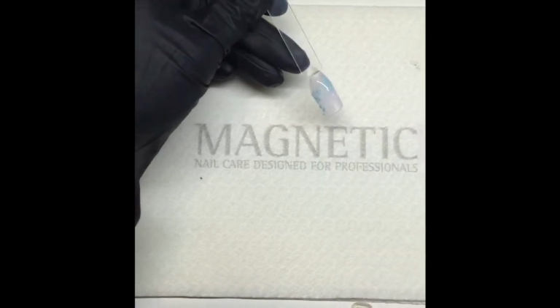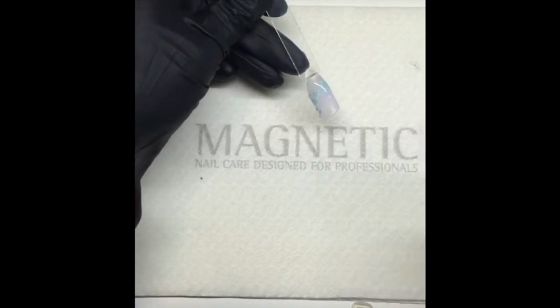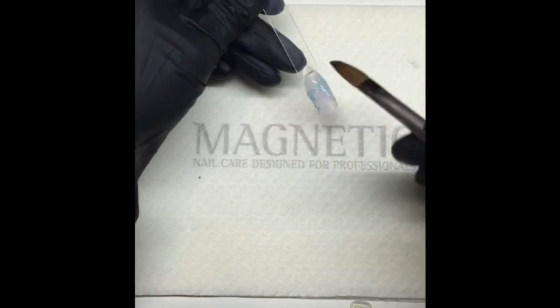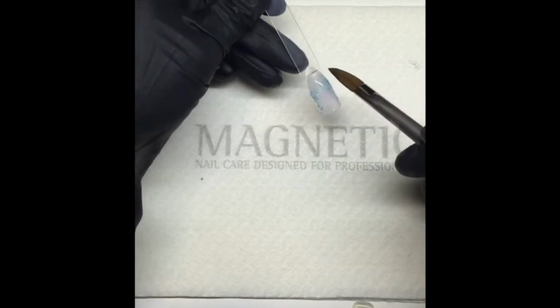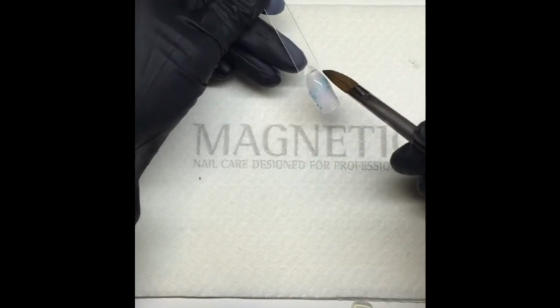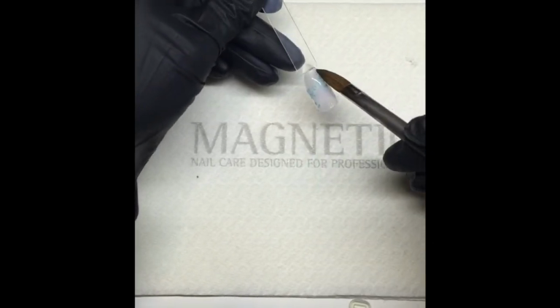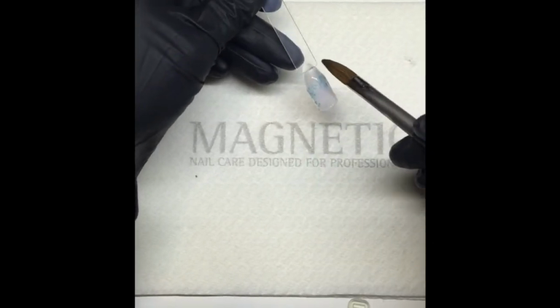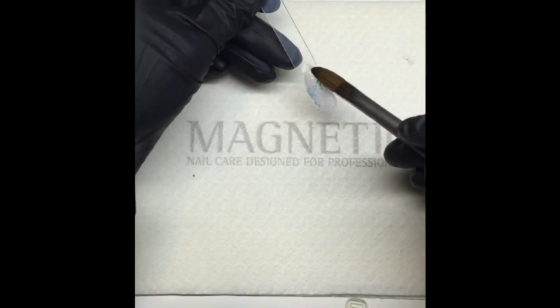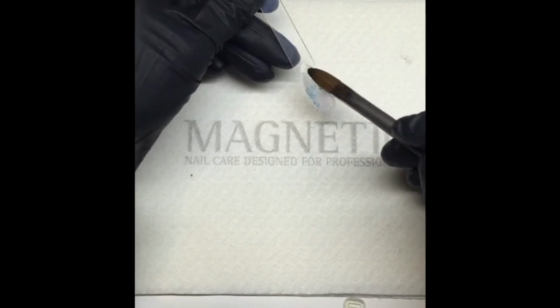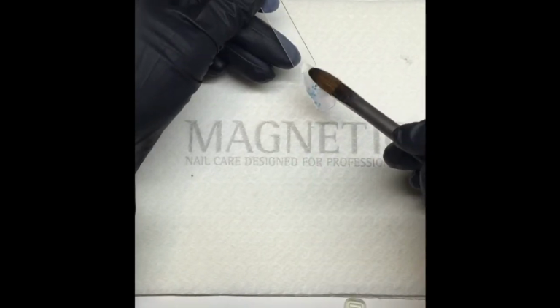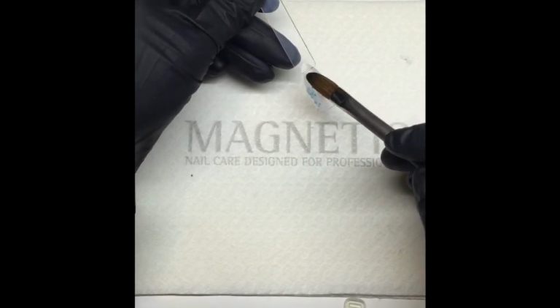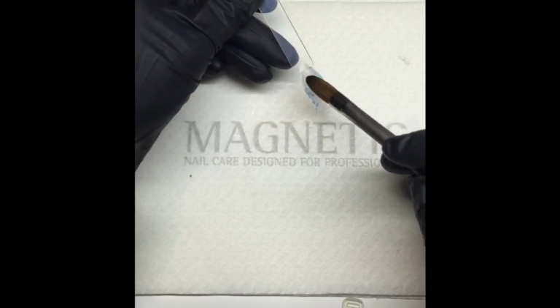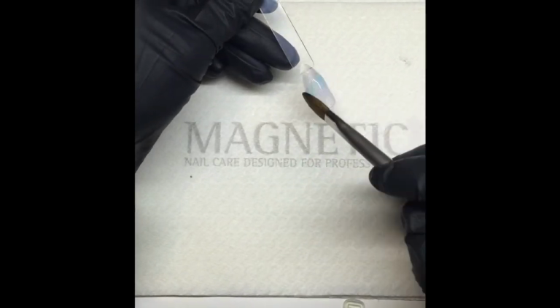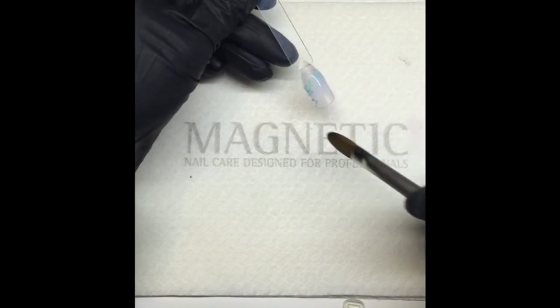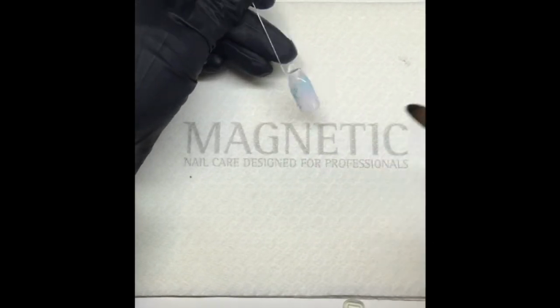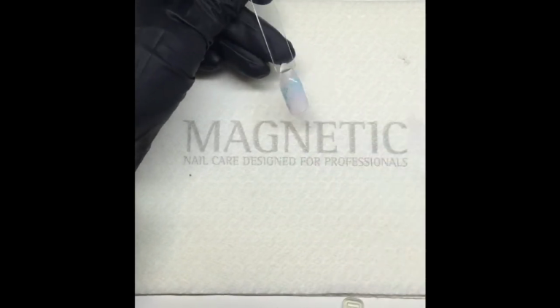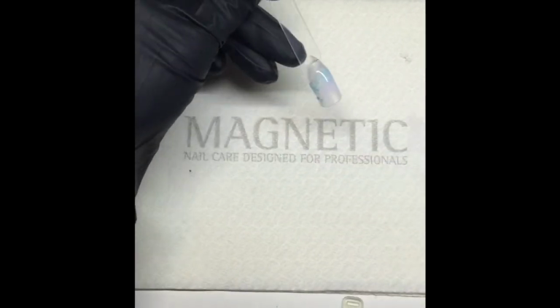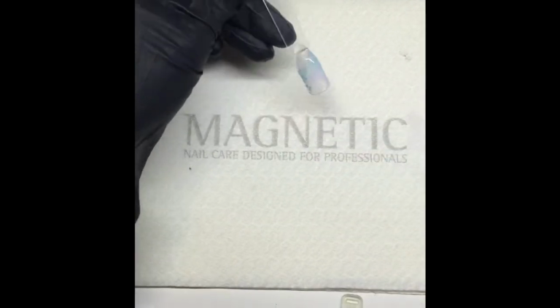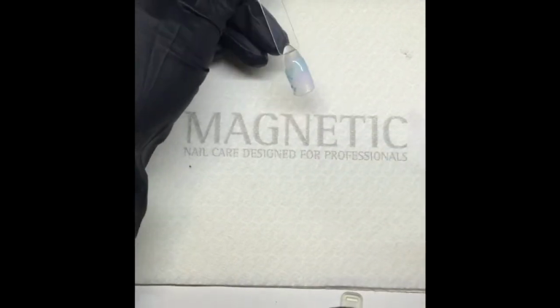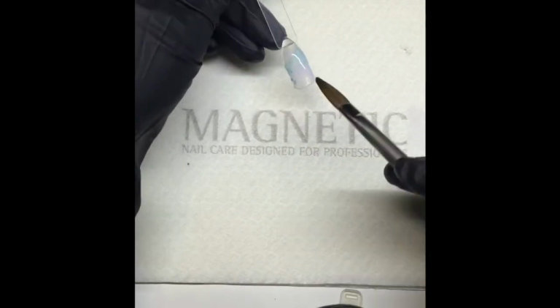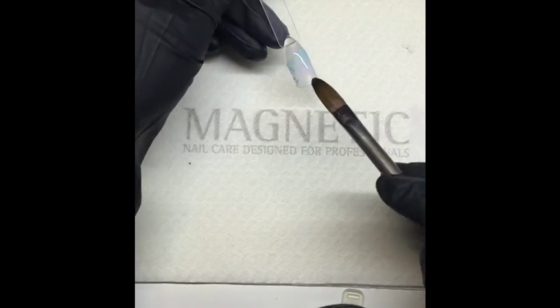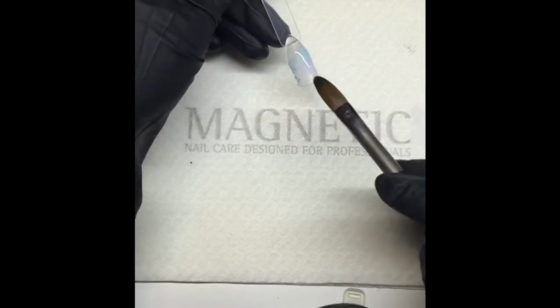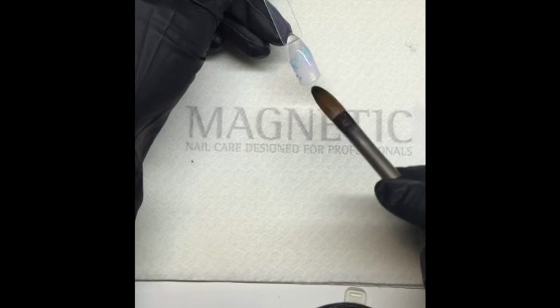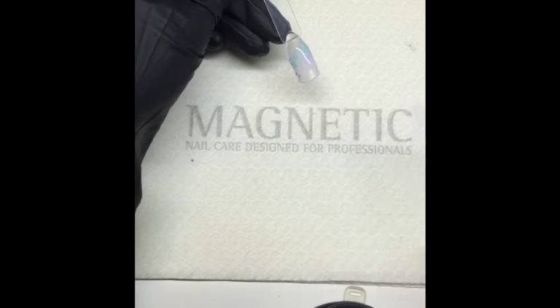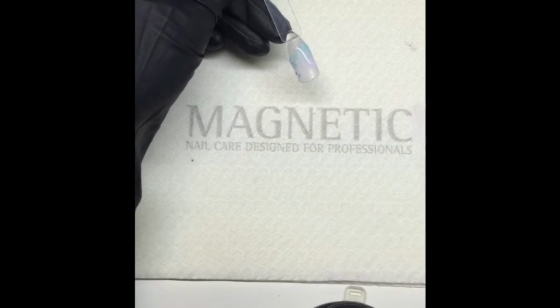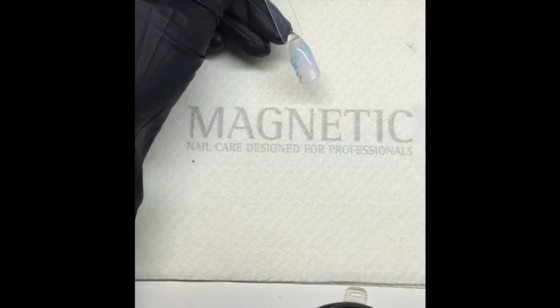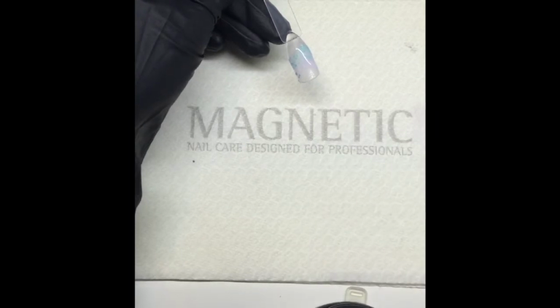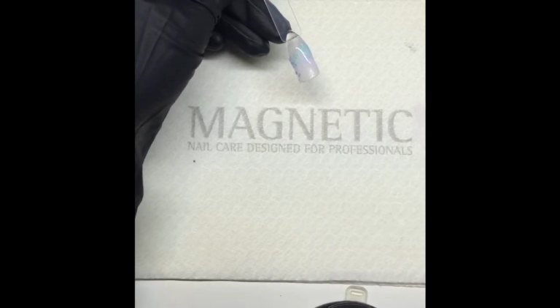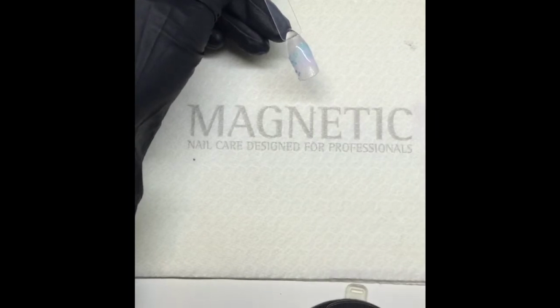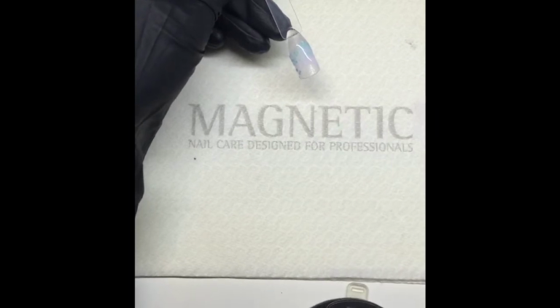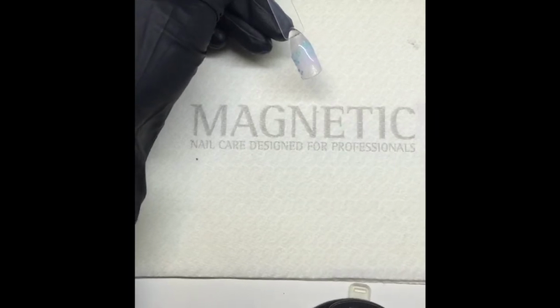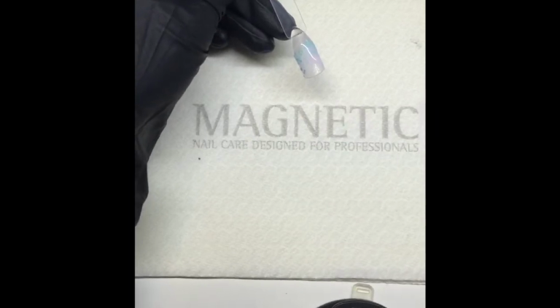If you feel like you need a little bit more color and you've got some blank space, go ahead and do it again.